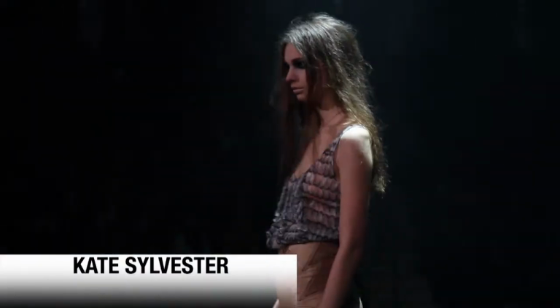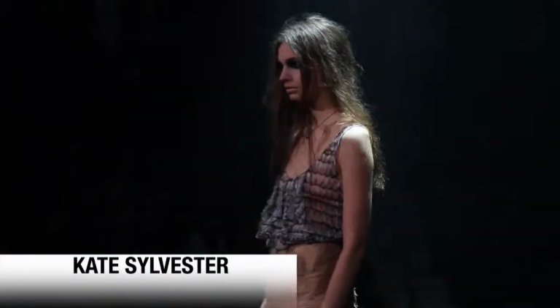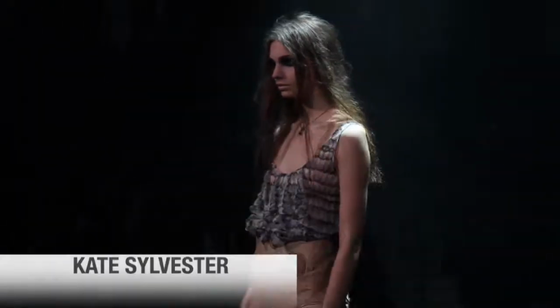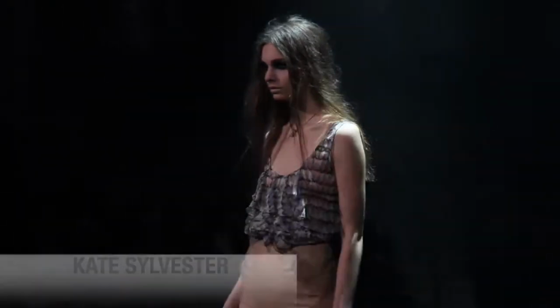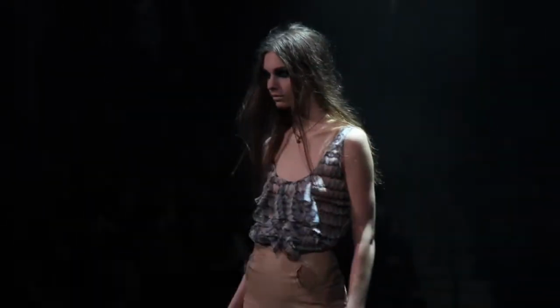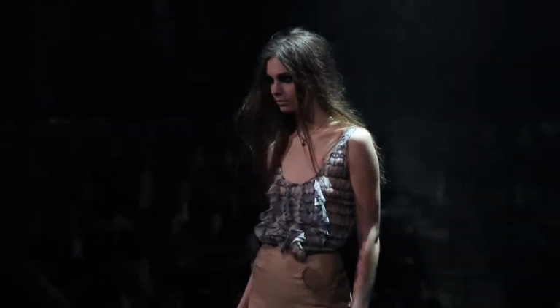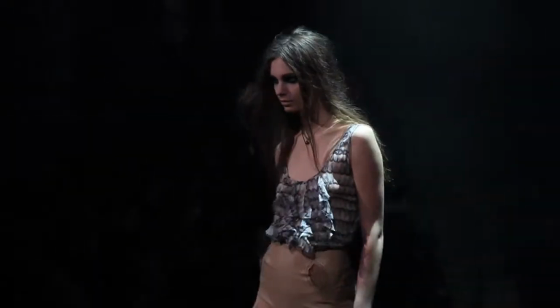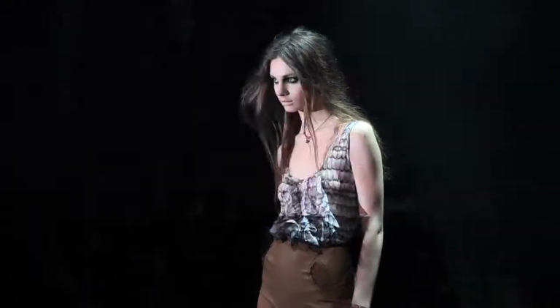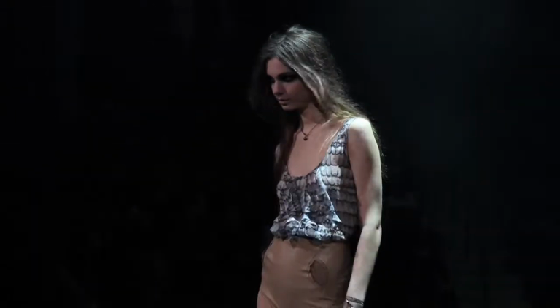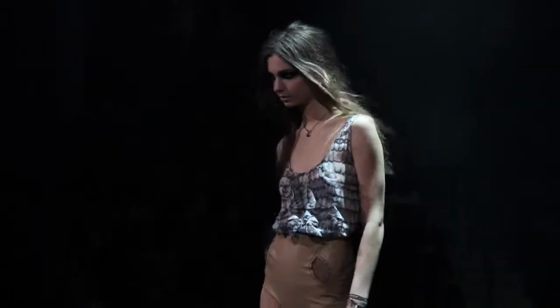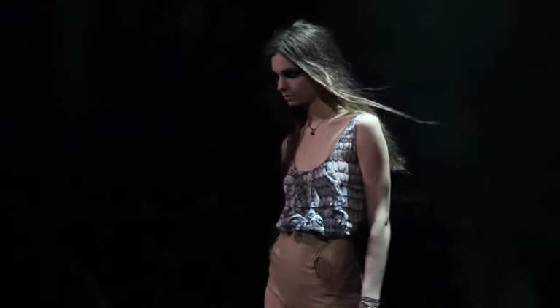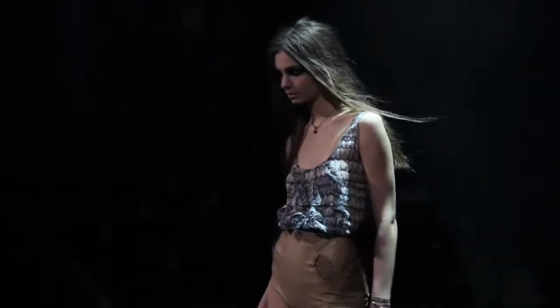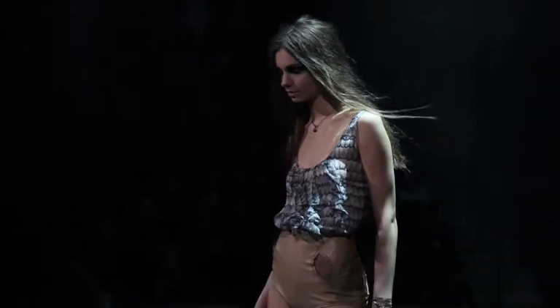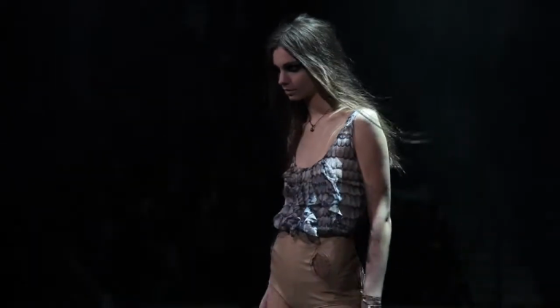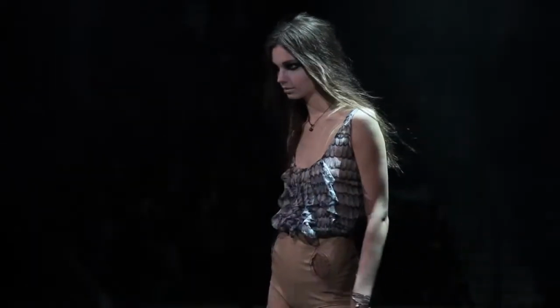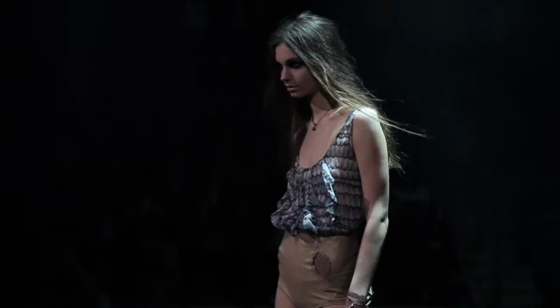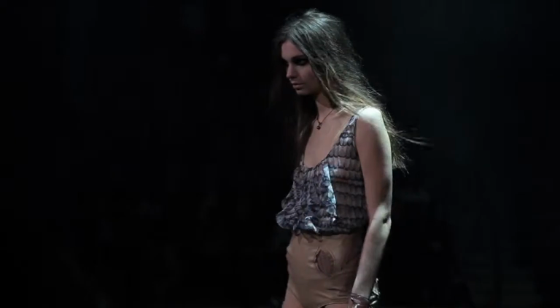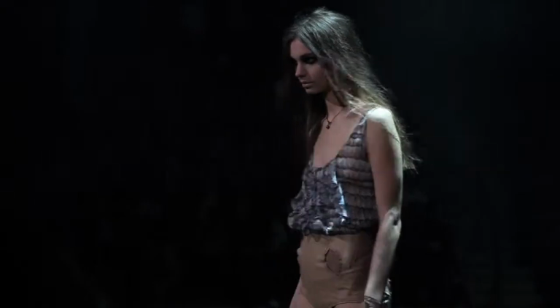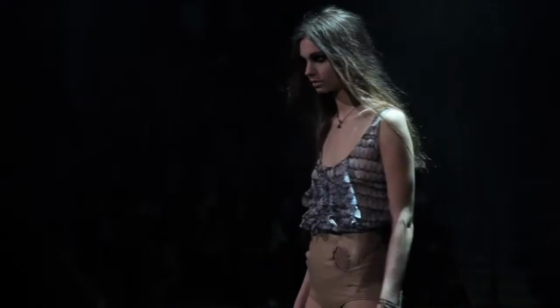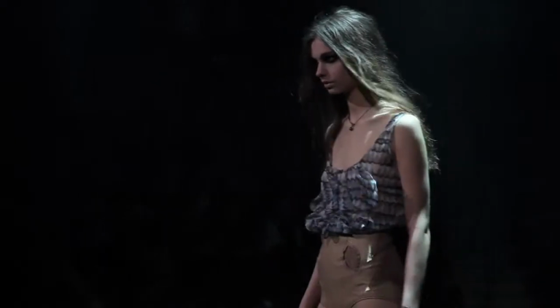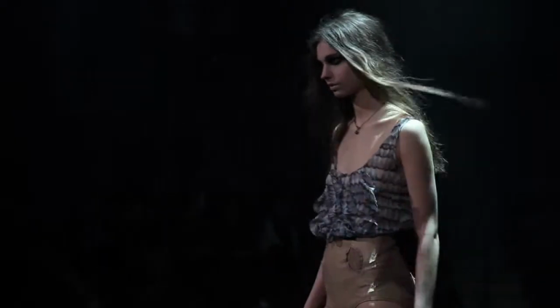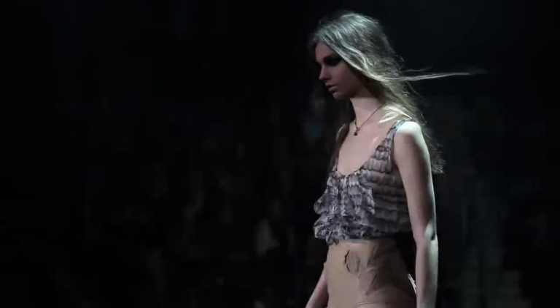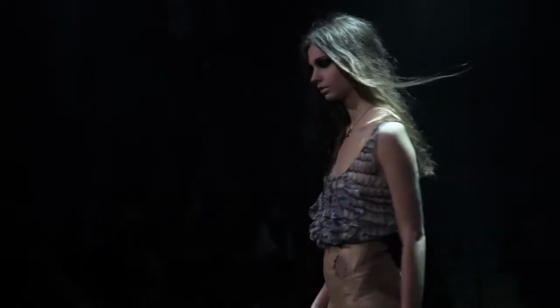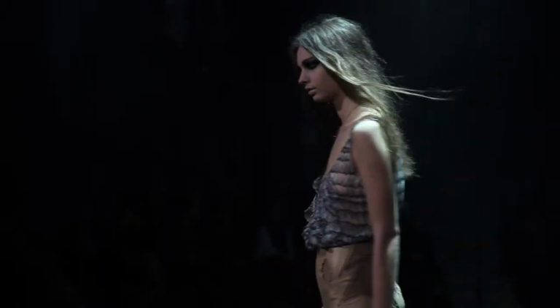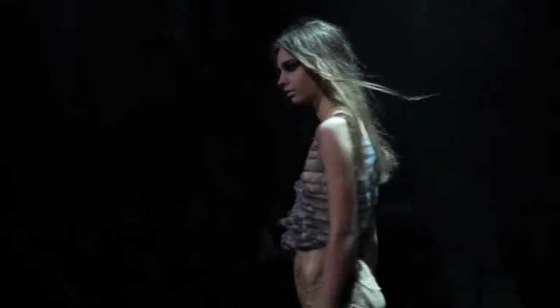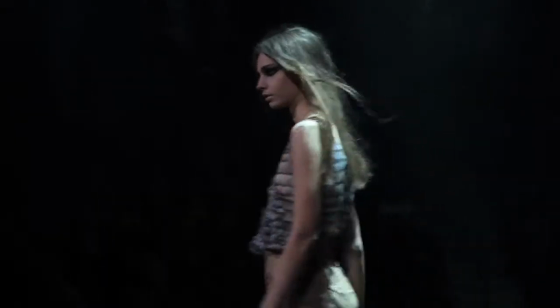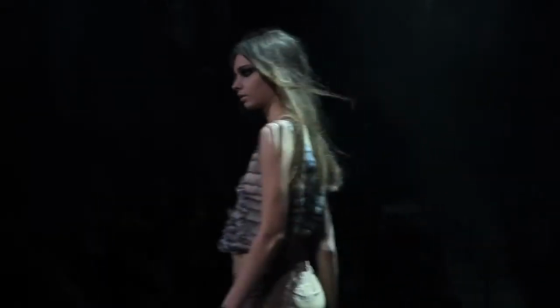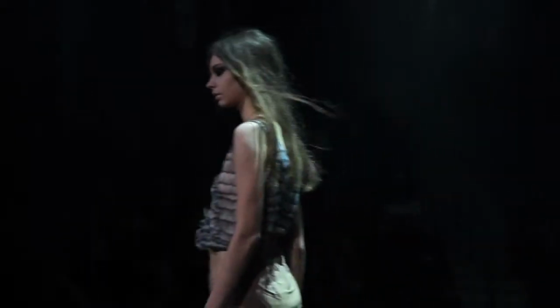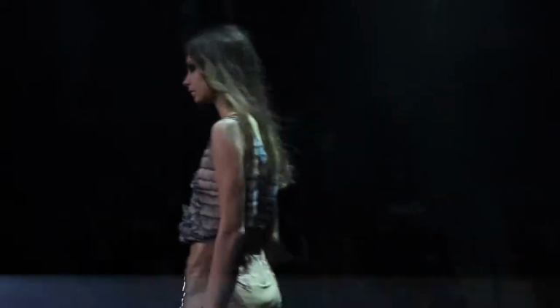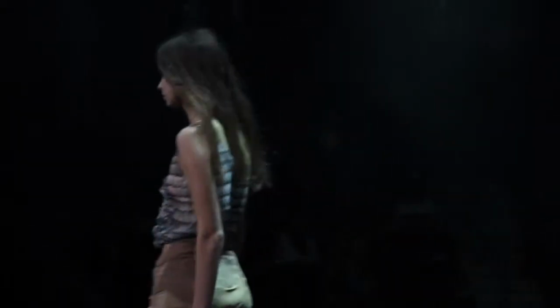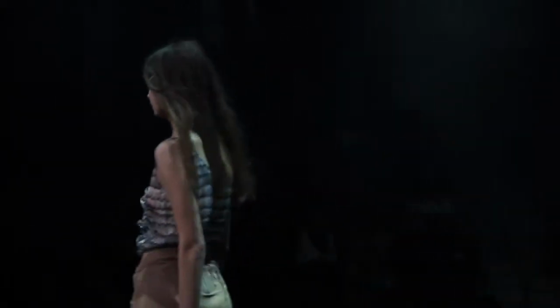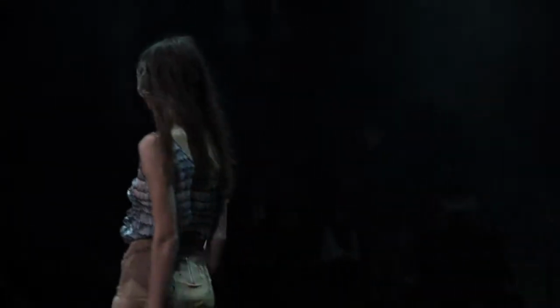Hi, I'm Kate Sylvester and we're backstage at the Kate Sylvester Summer Eleven Show.